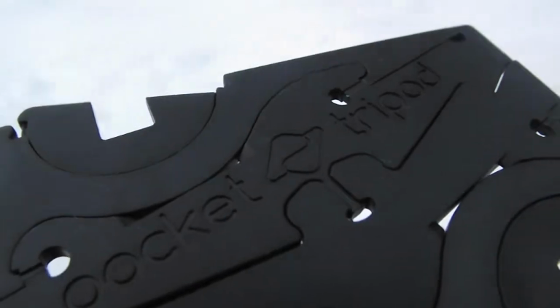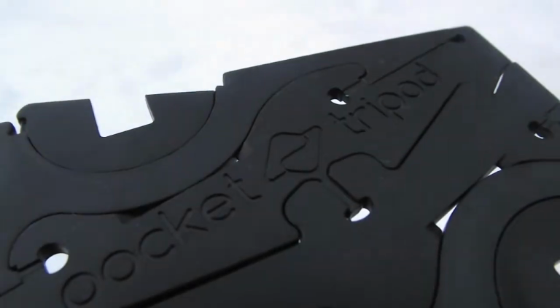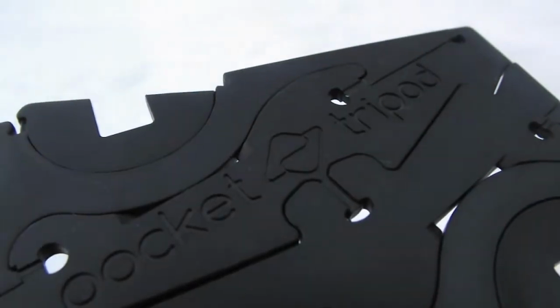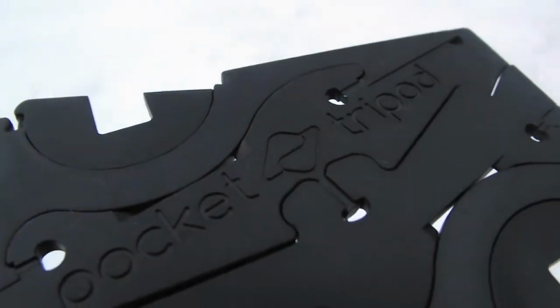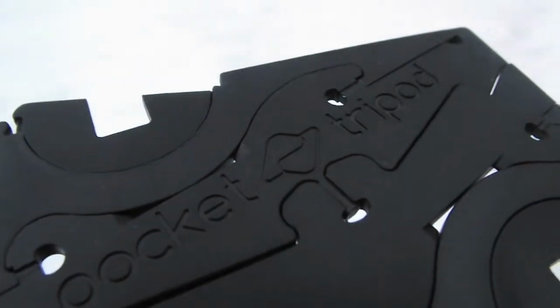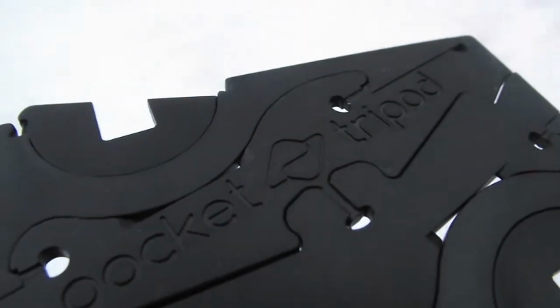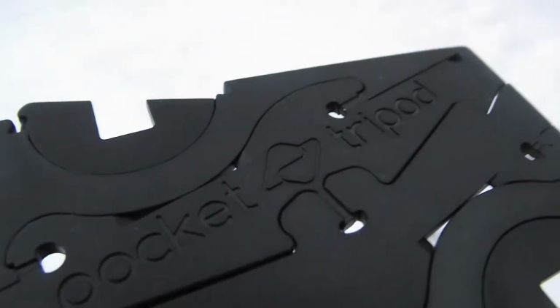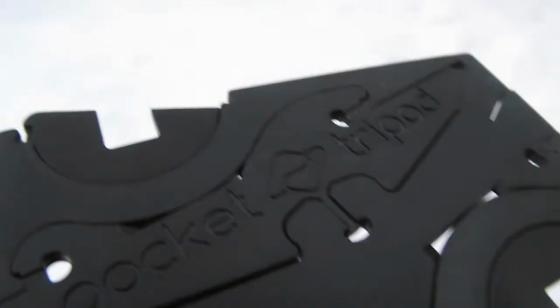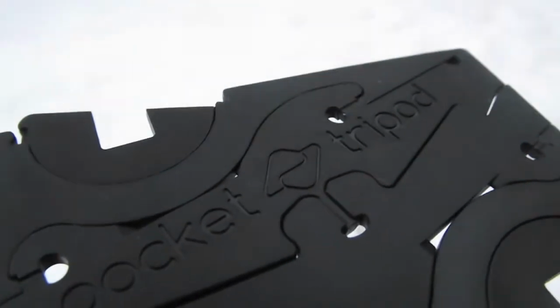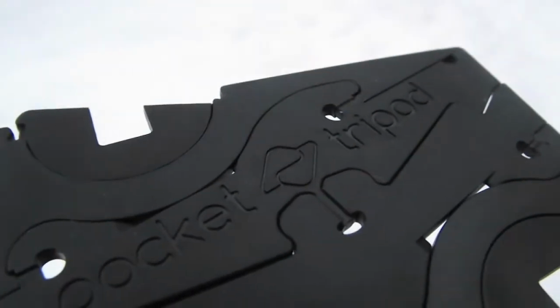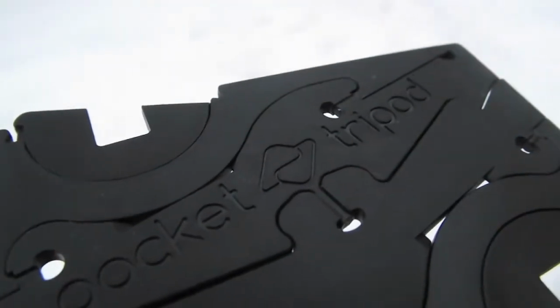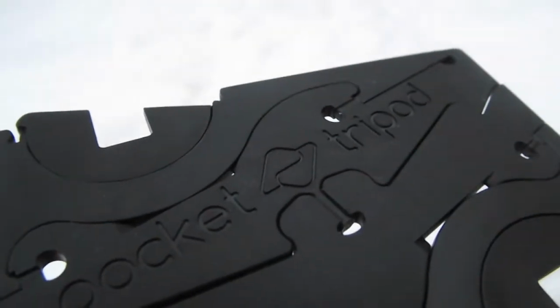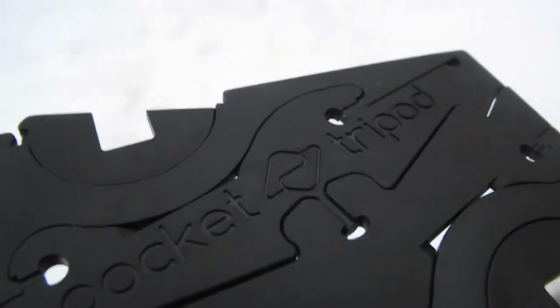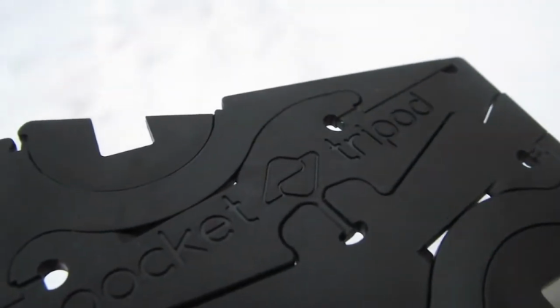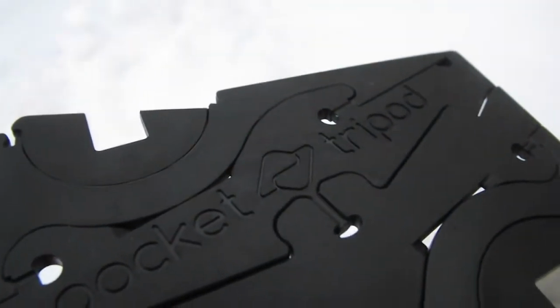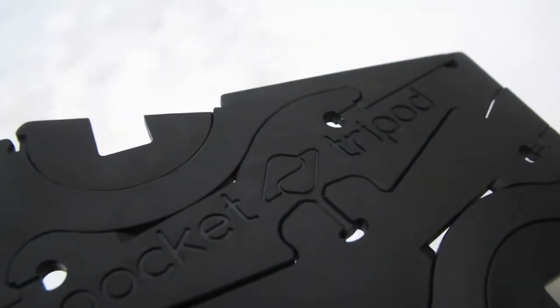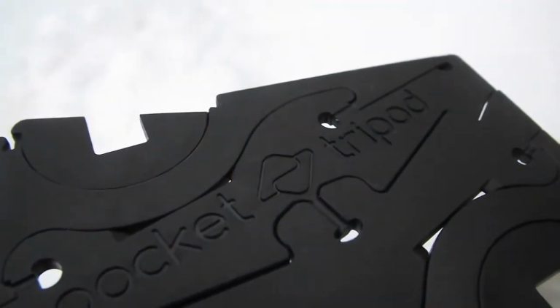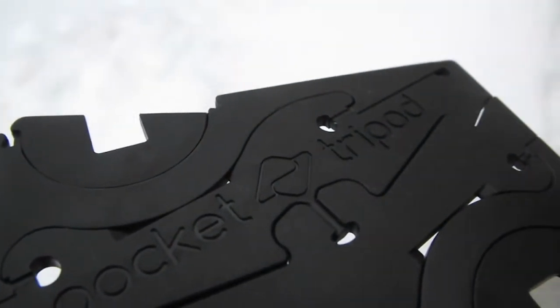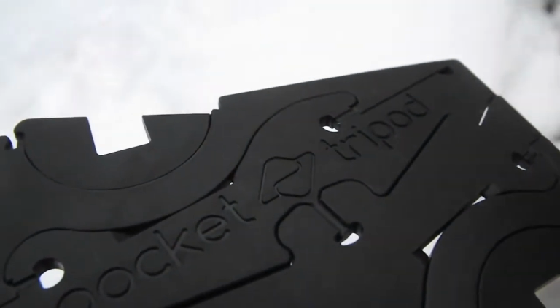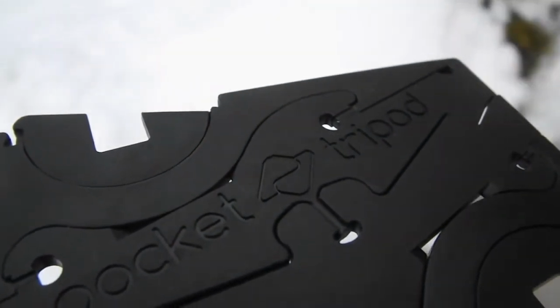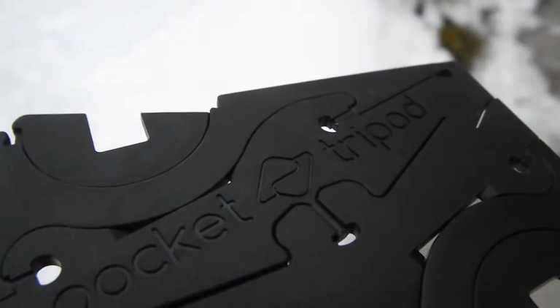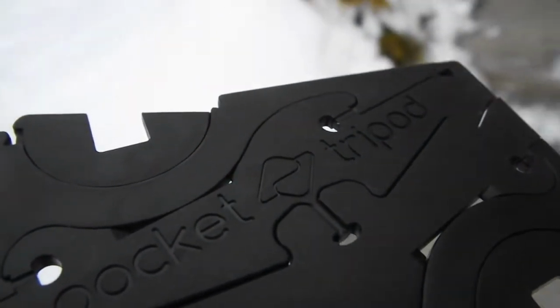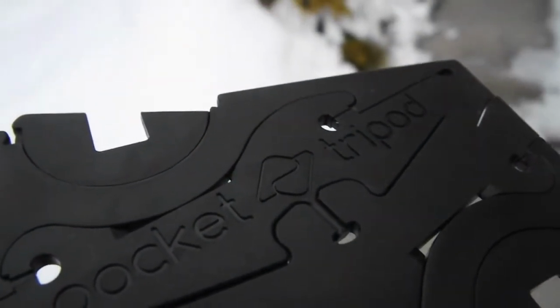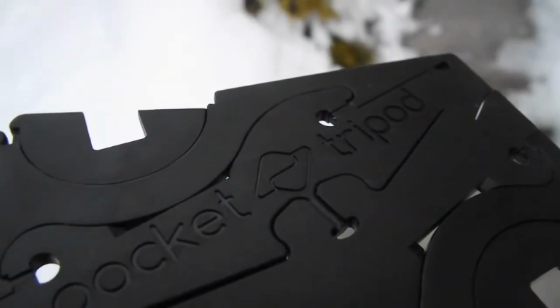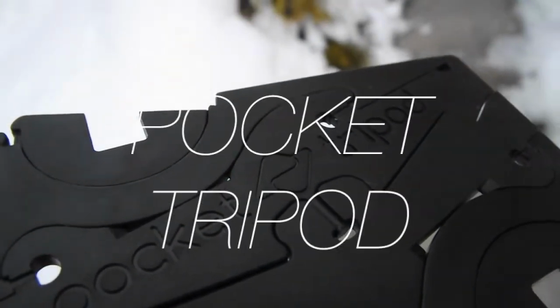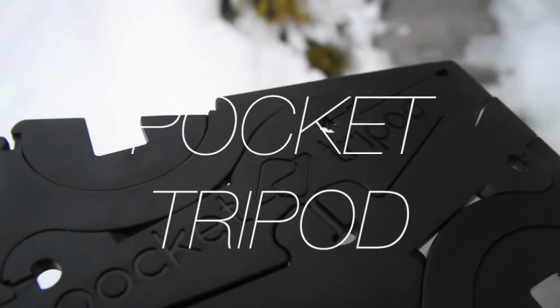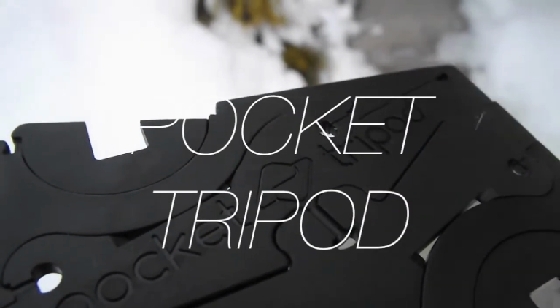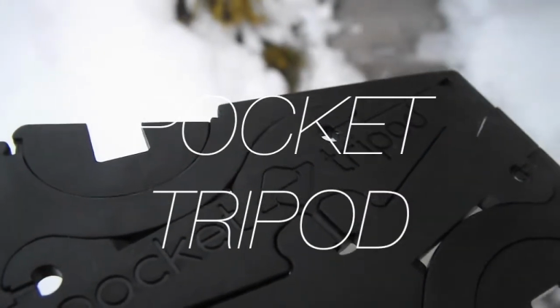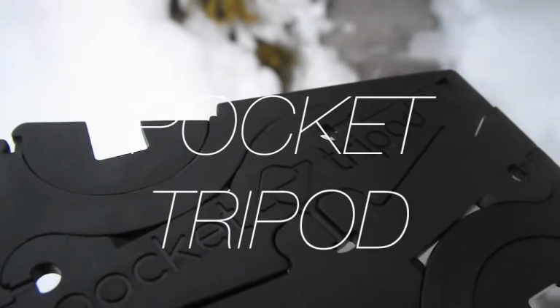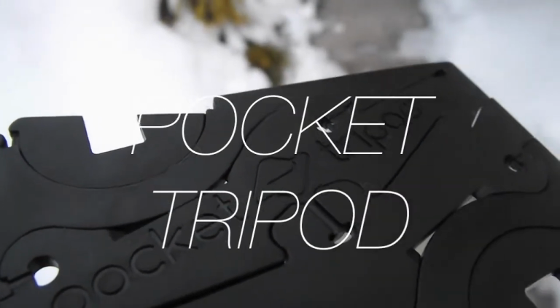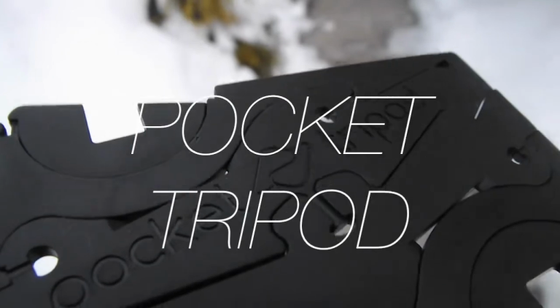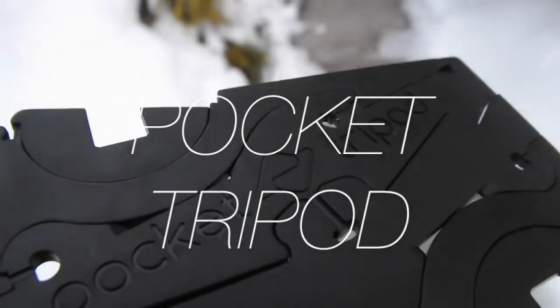Hey guys, what's going on — Samai here, and today I have the review of the Pocket Tripod.